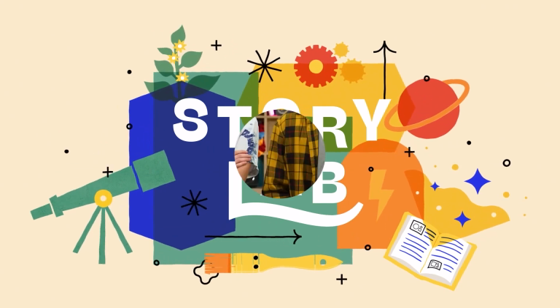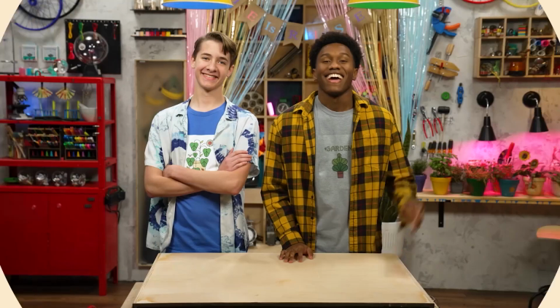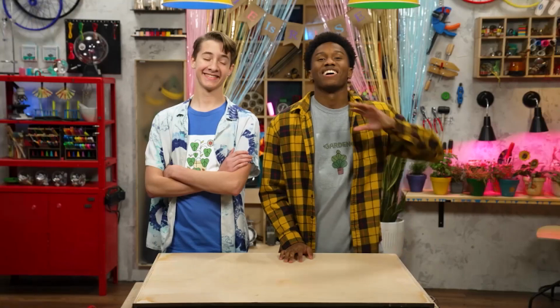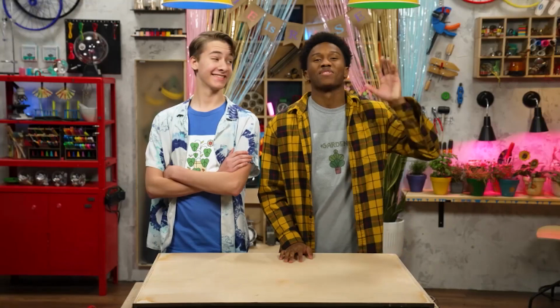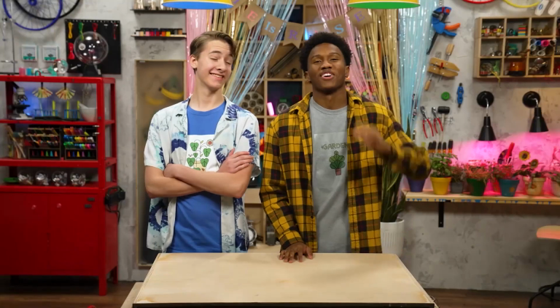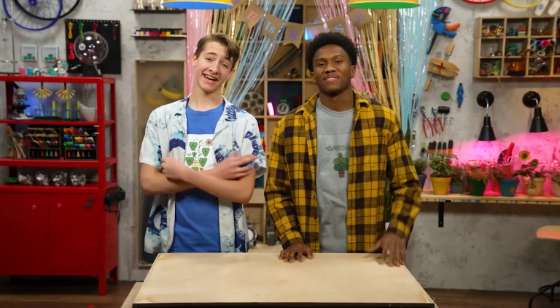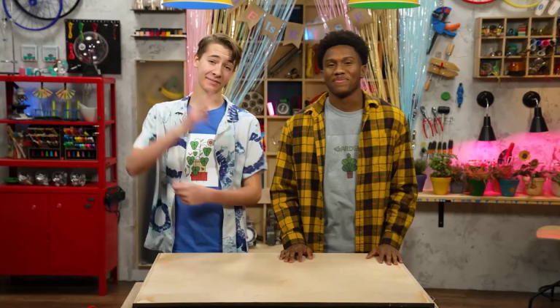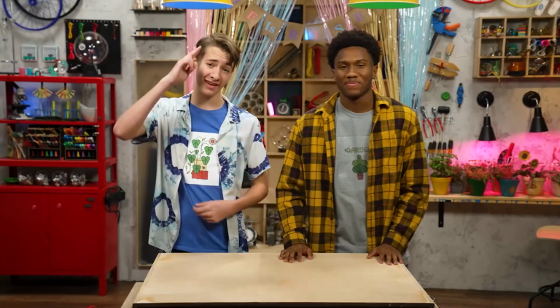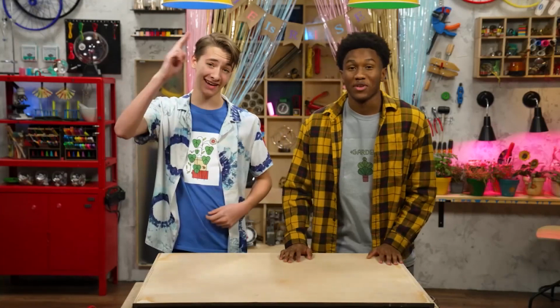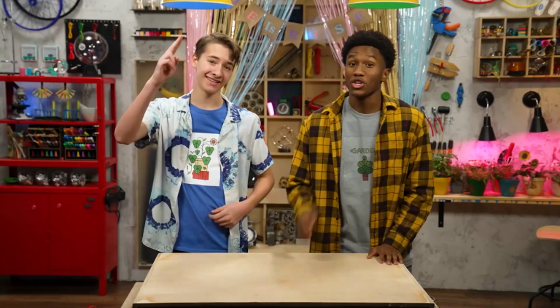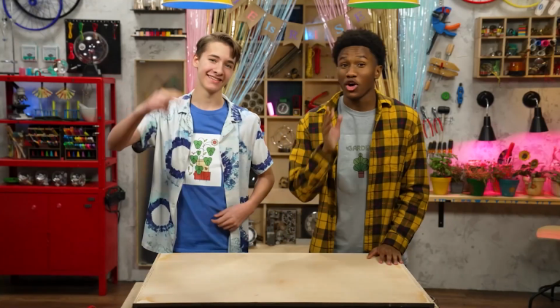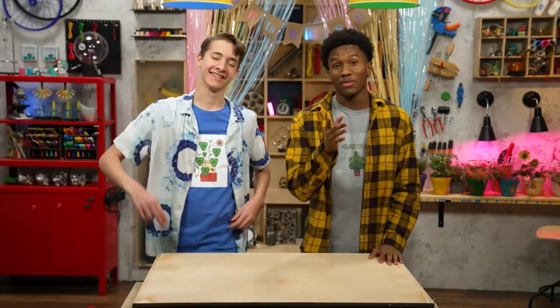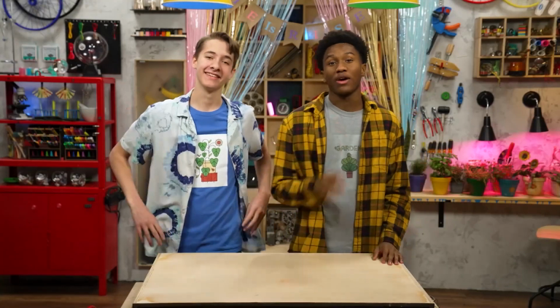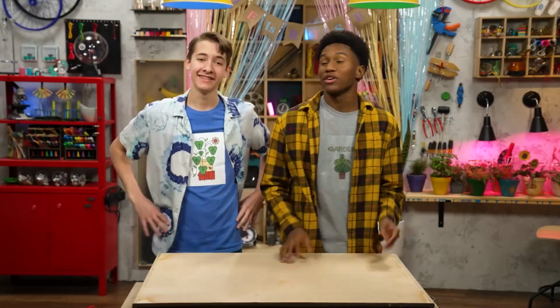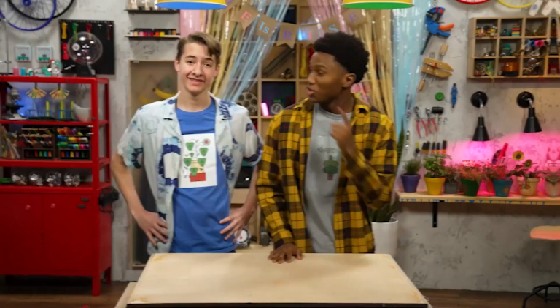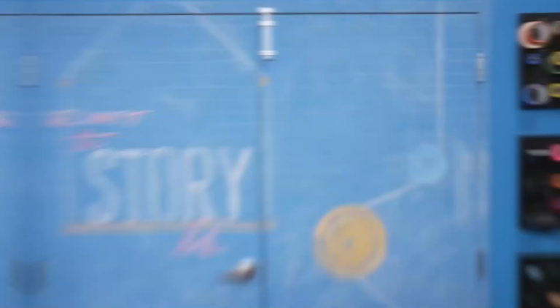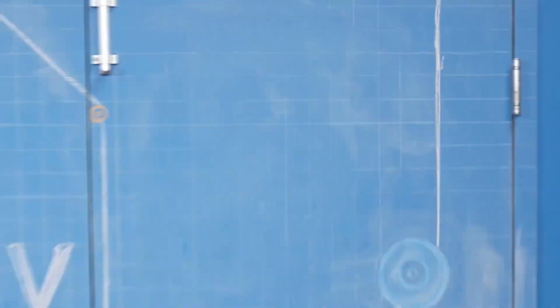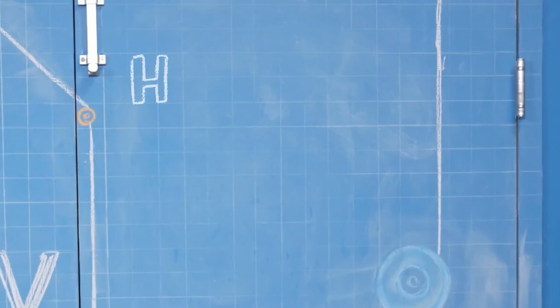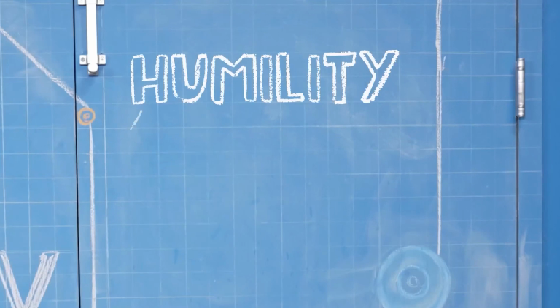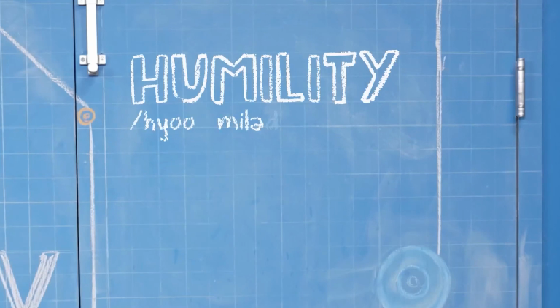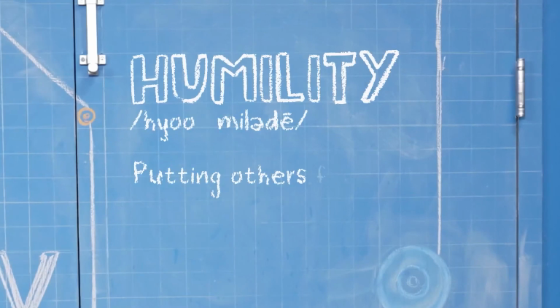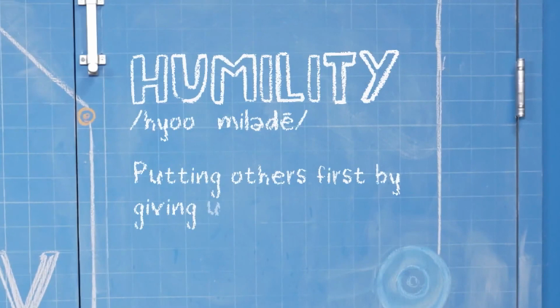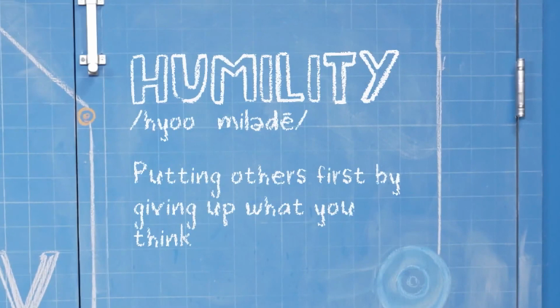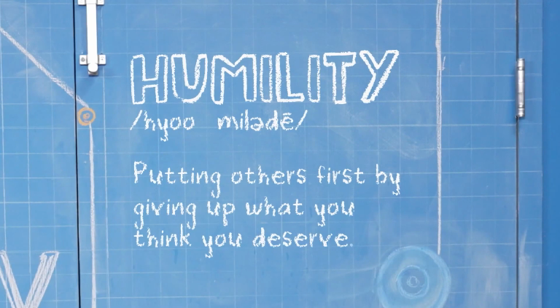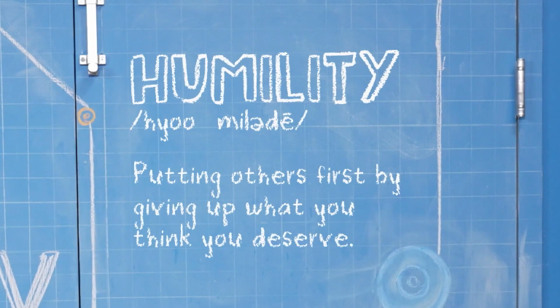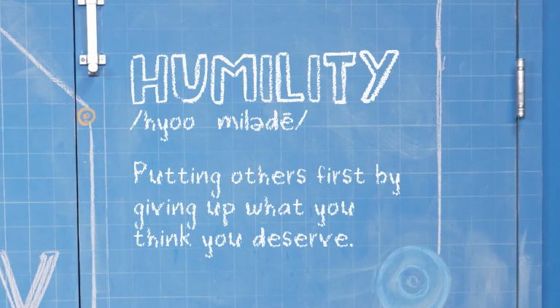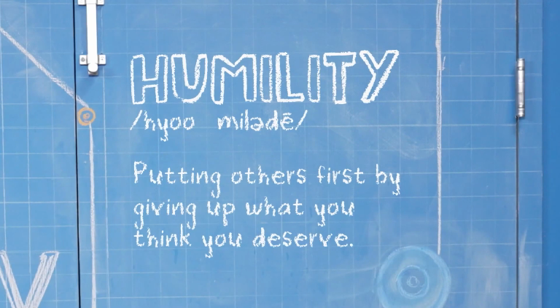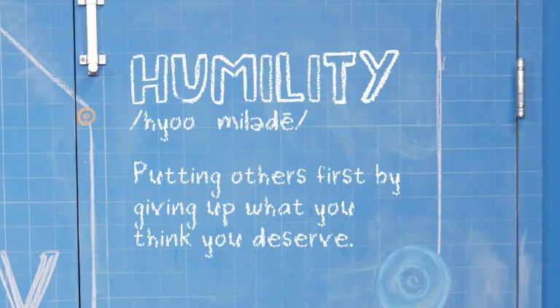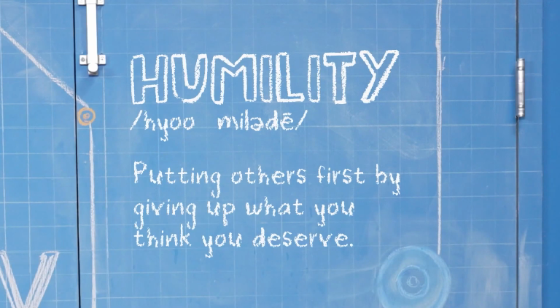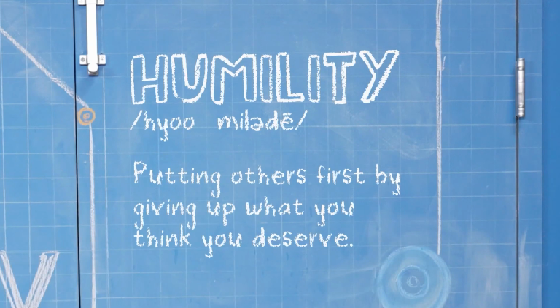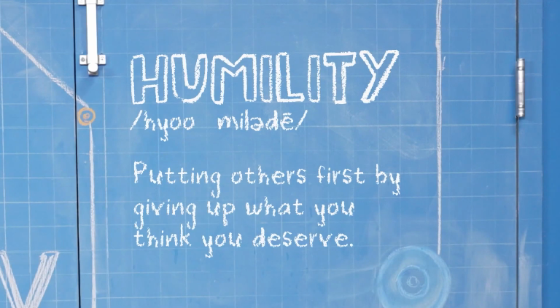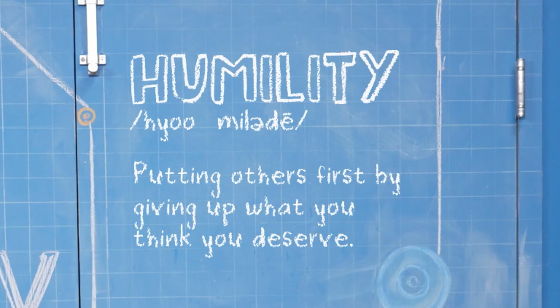Hey, I'm Carter. And I'm Zeke. We're talking about humility, which is putting others first by giving up what you think you deserve.